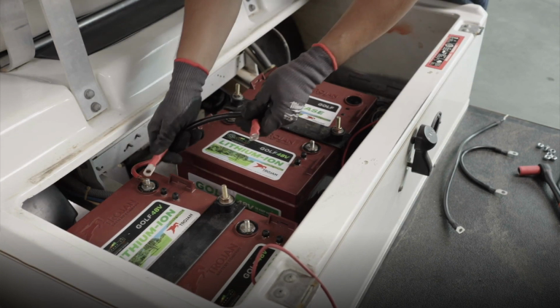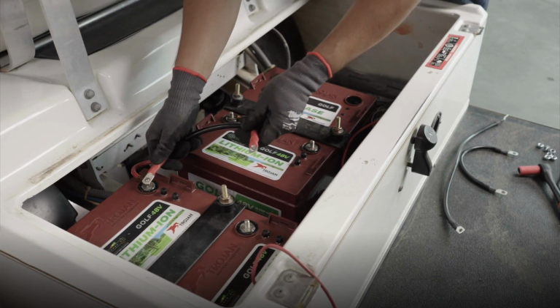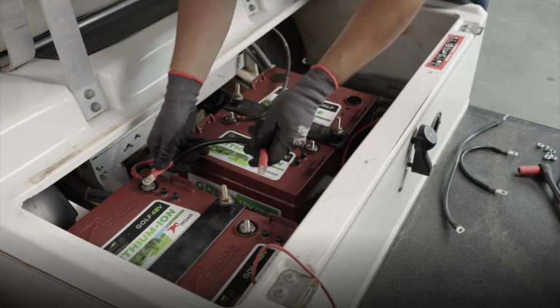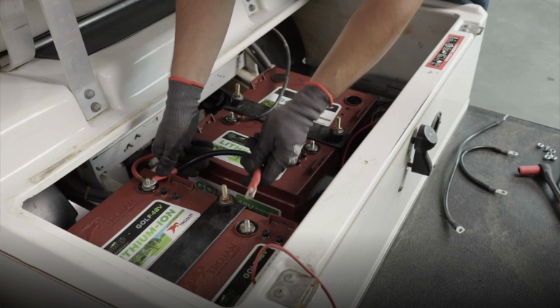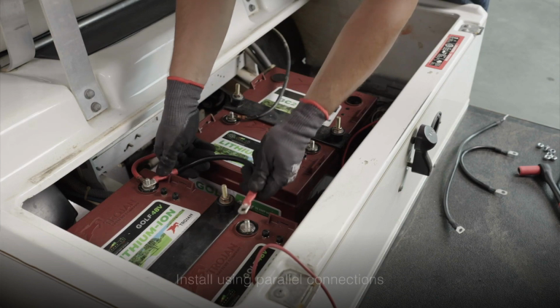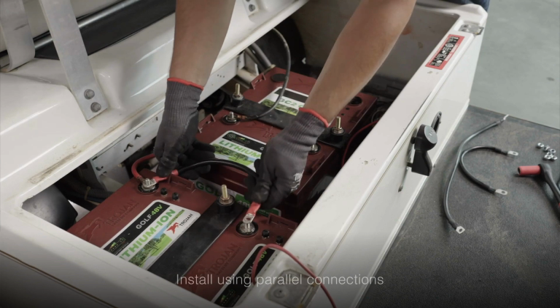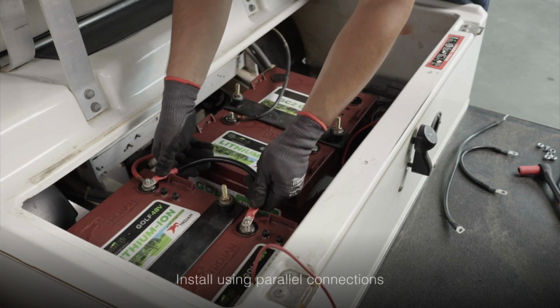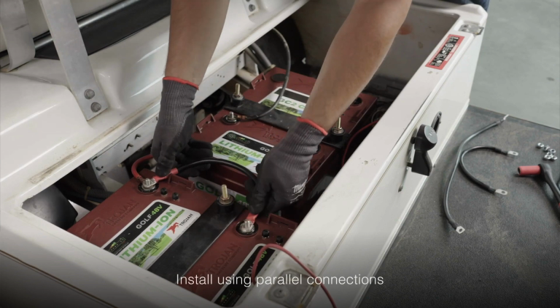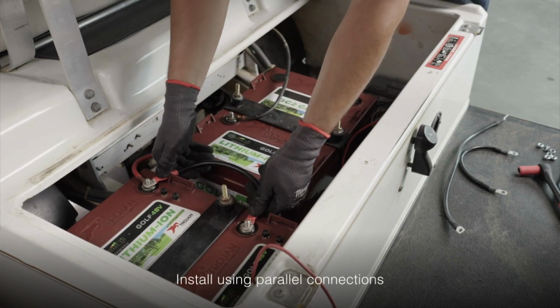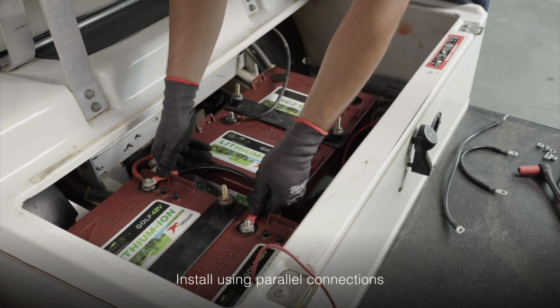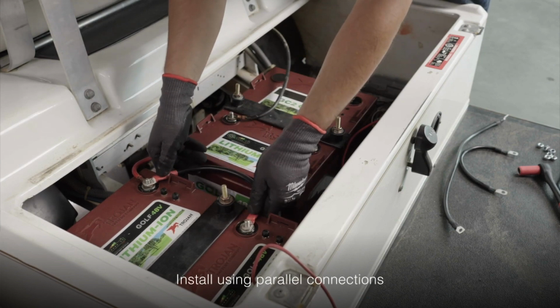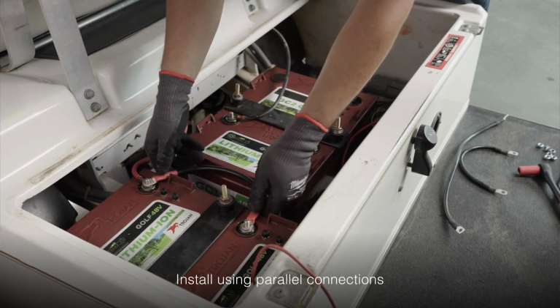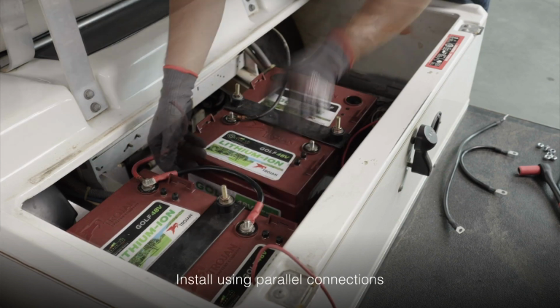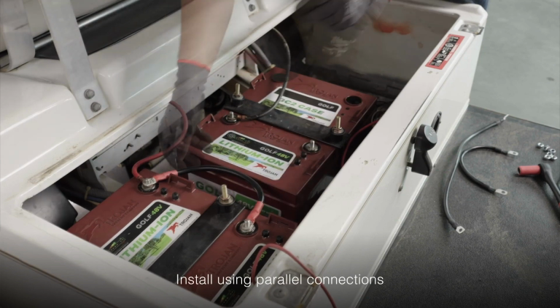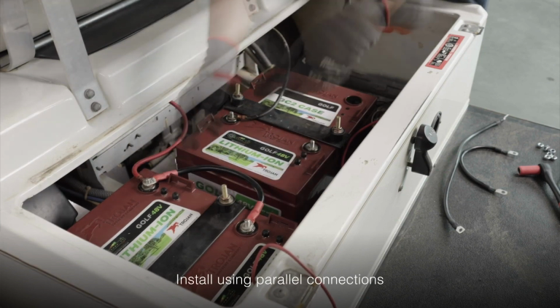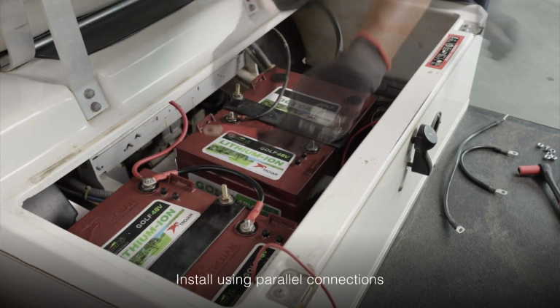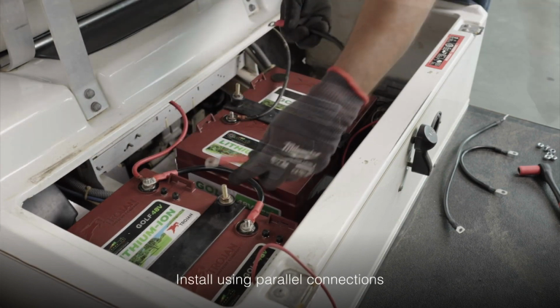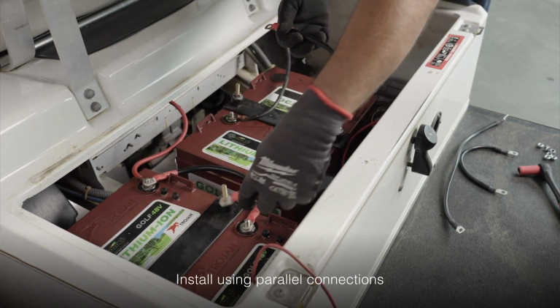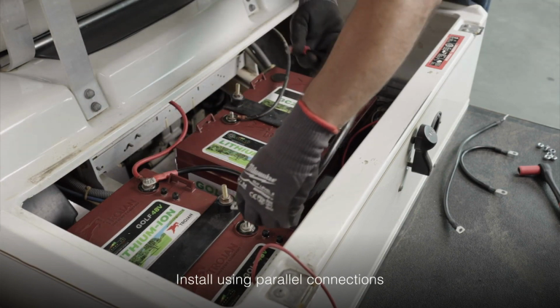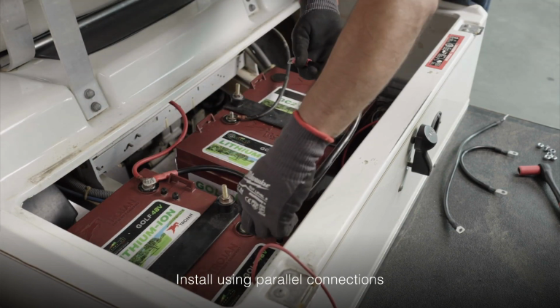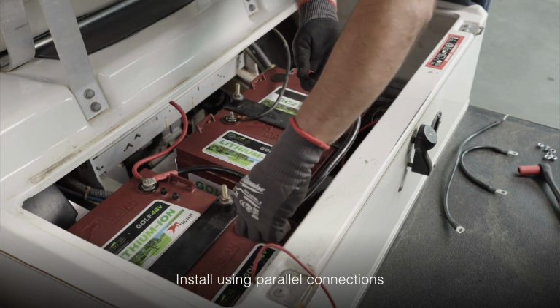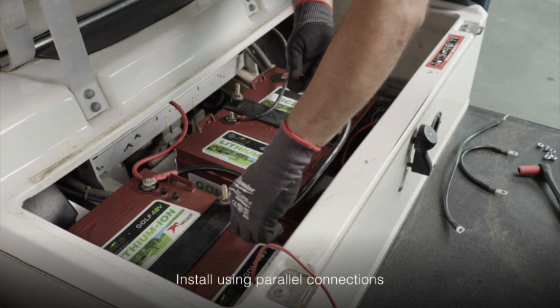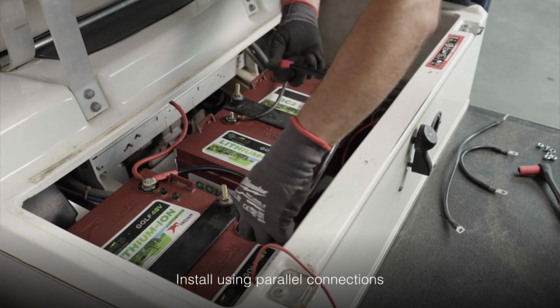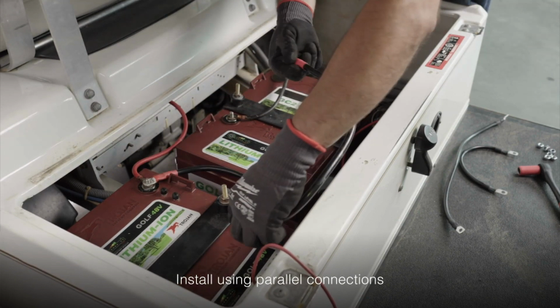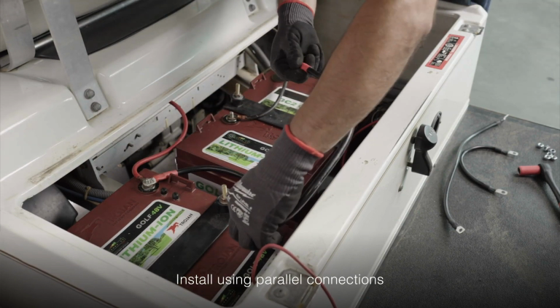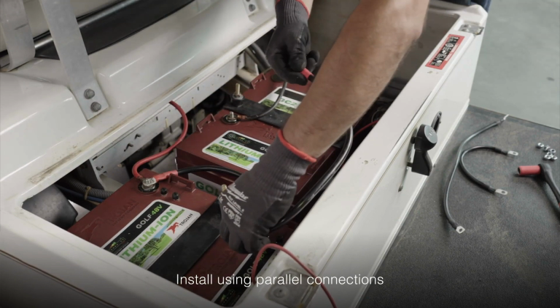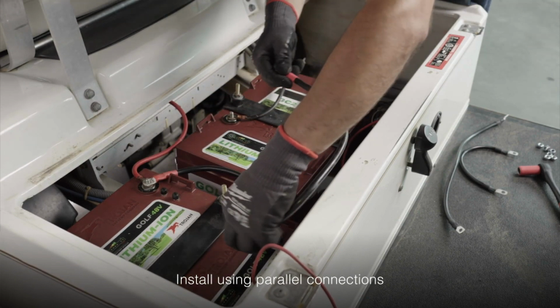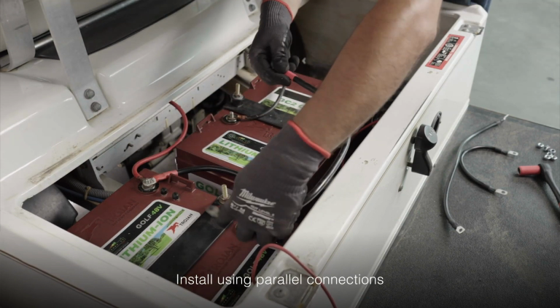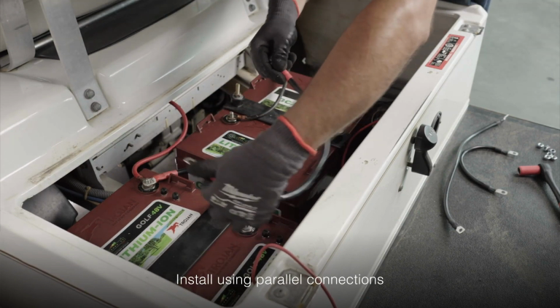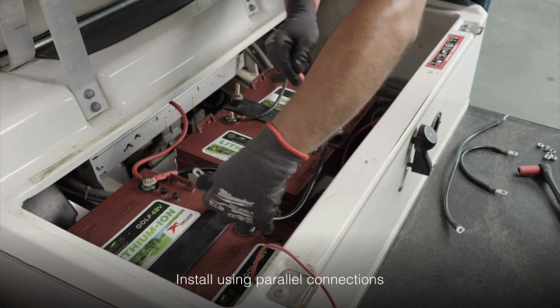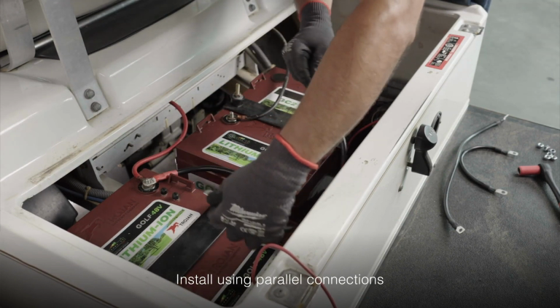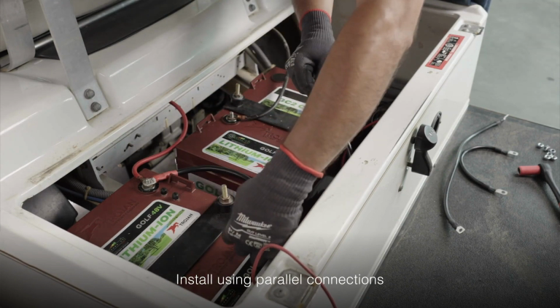From there, beginning with the main positive, connect positive to positive to positive across the three batteries.